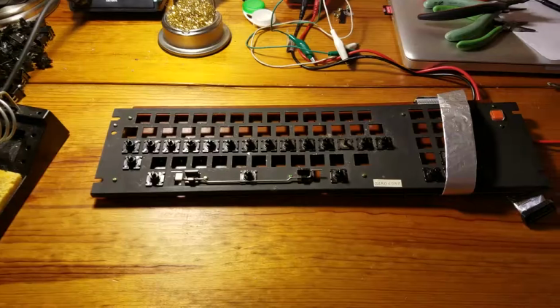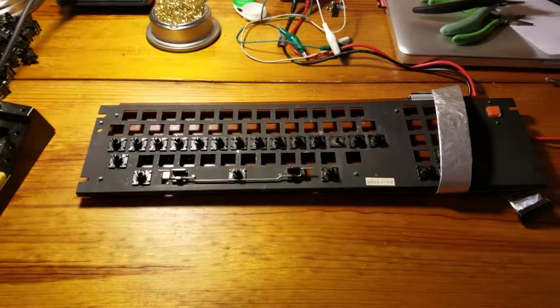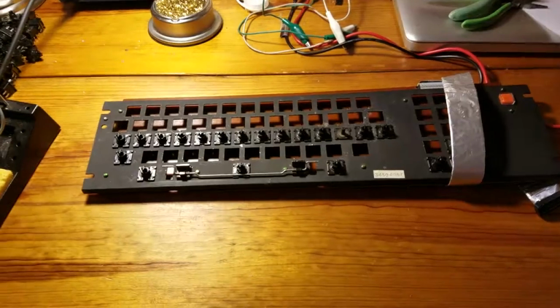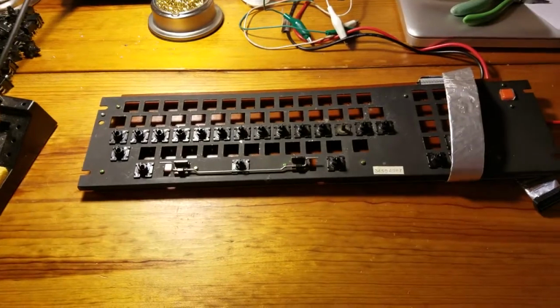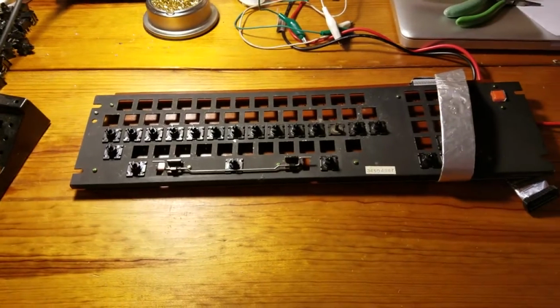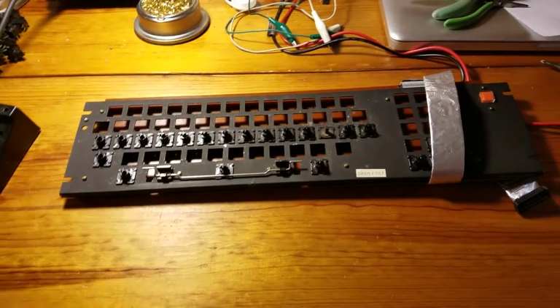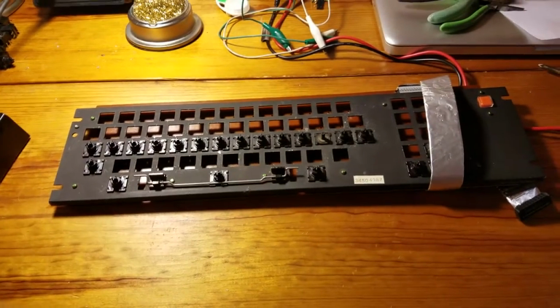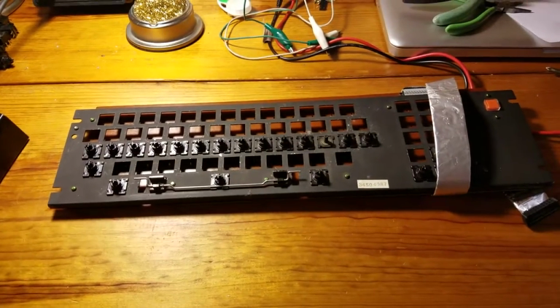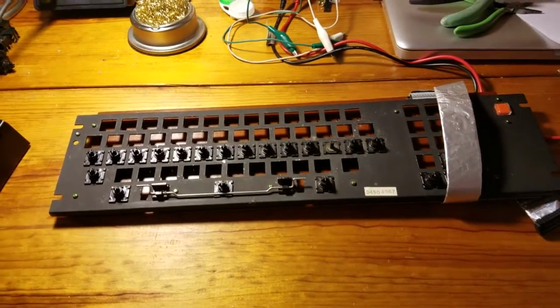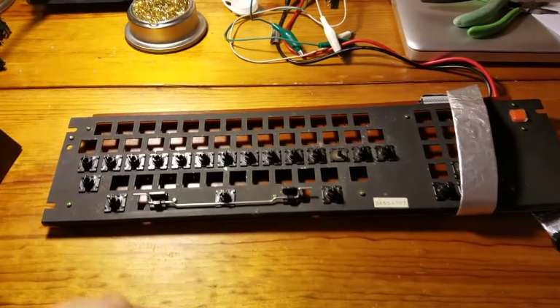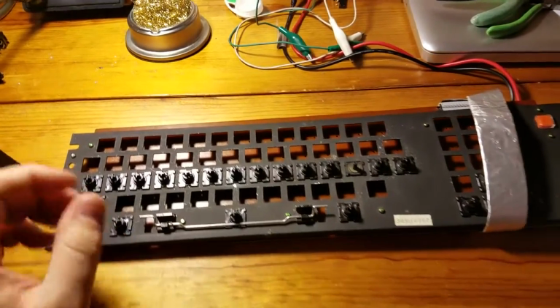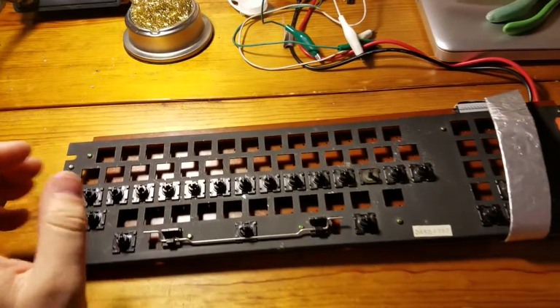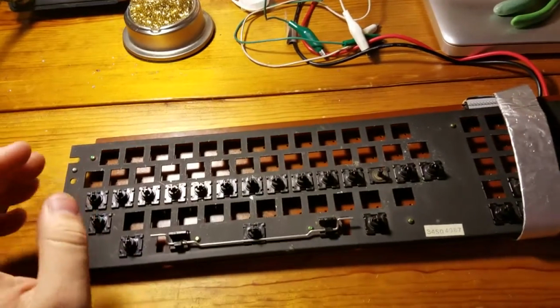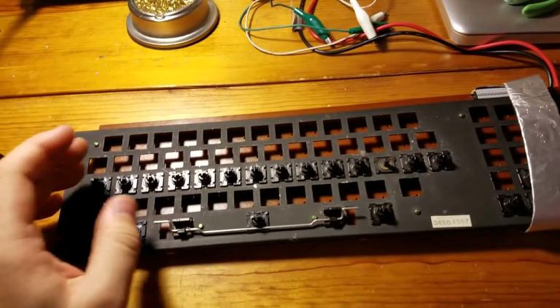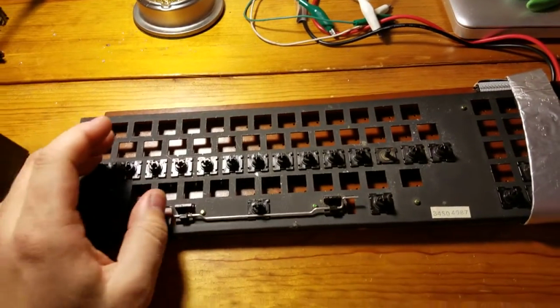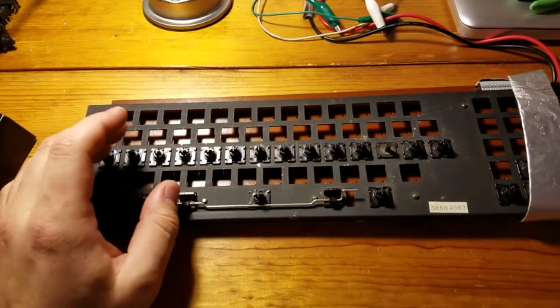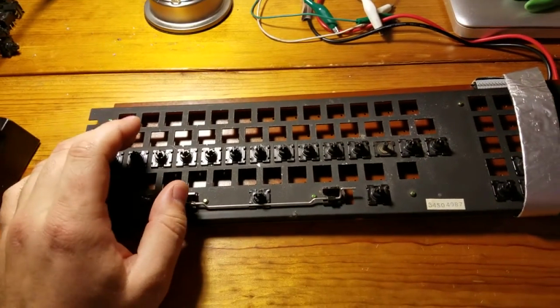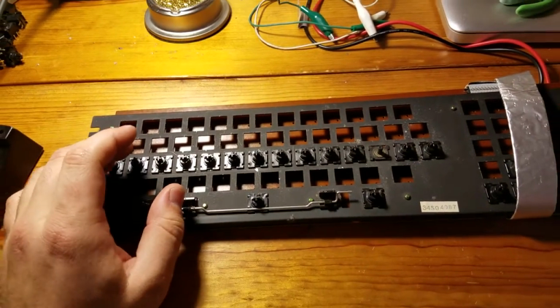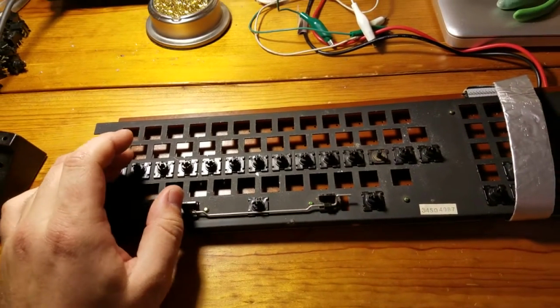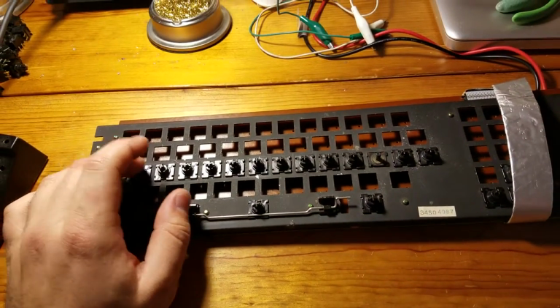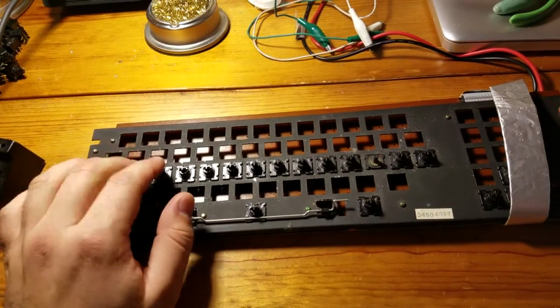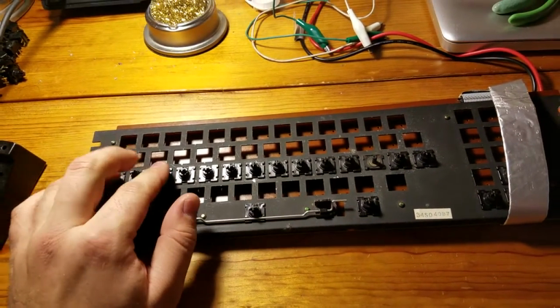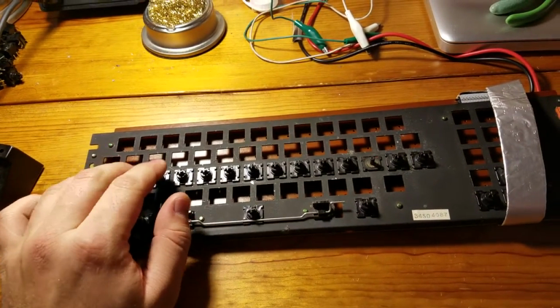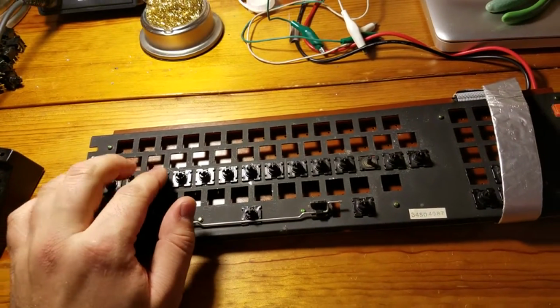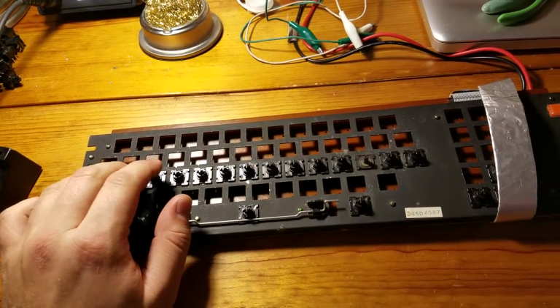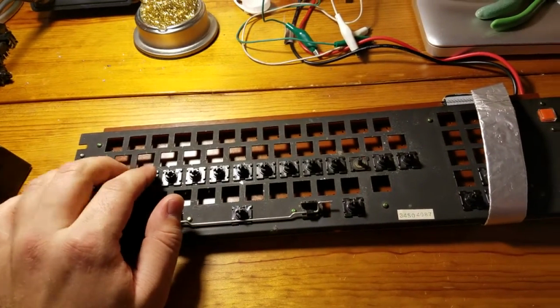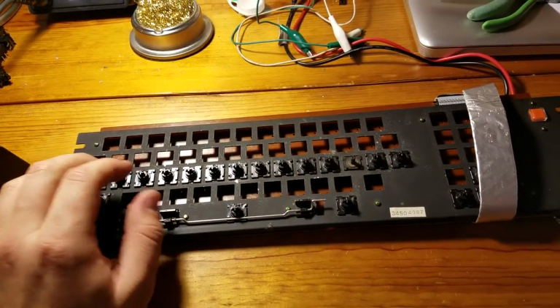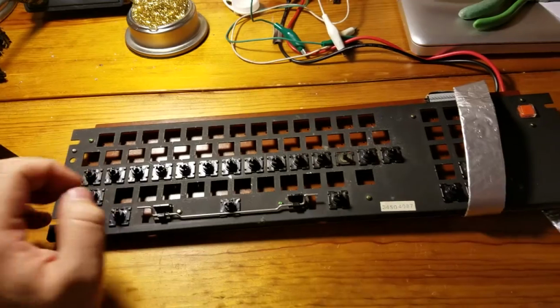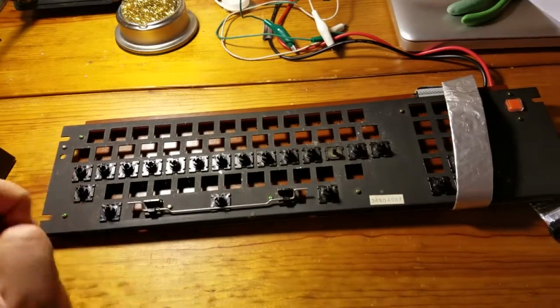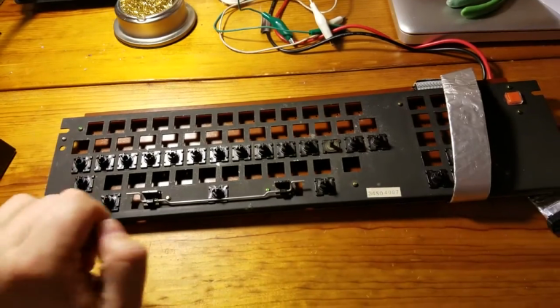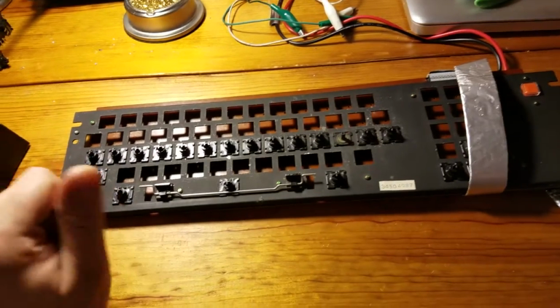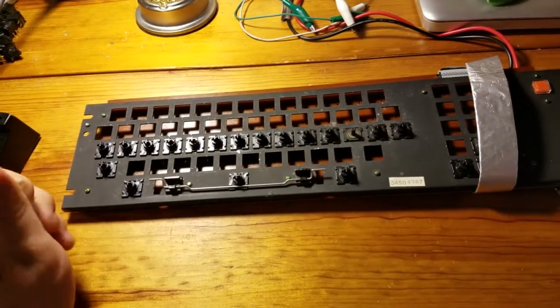What's going on, YouTube? This is the keyboard I've been working on for my TRS-80 Model 4.